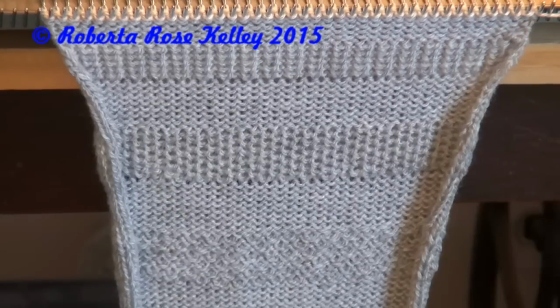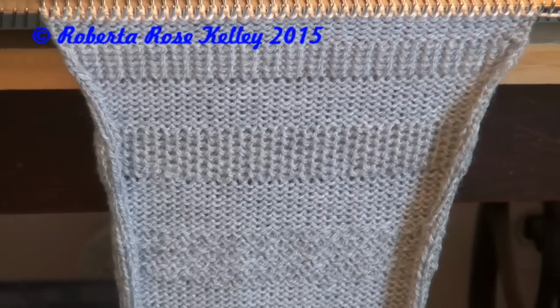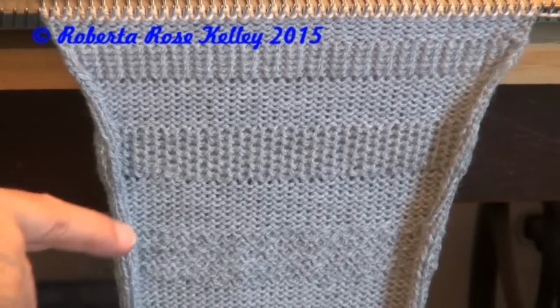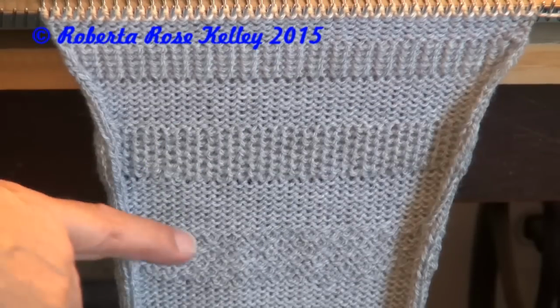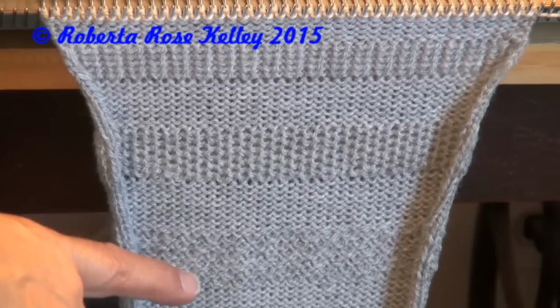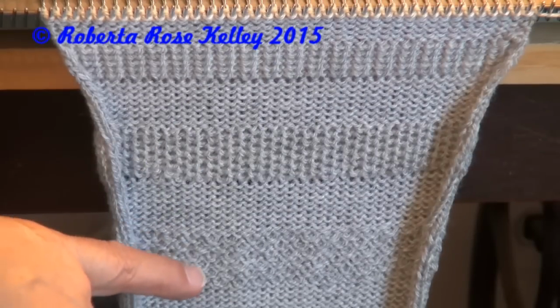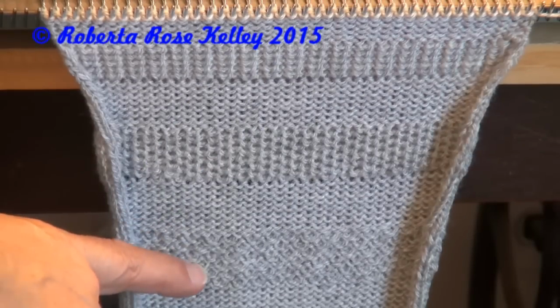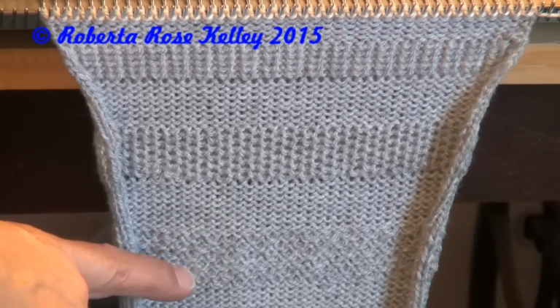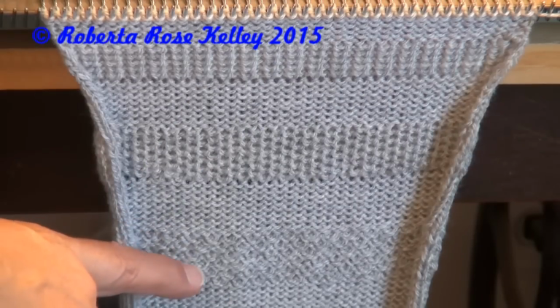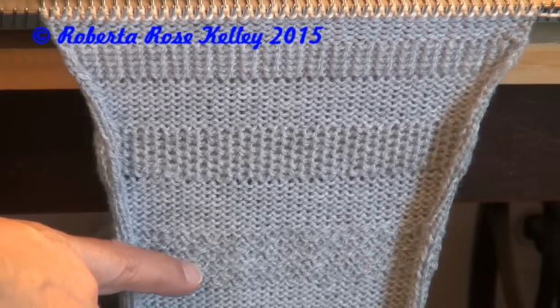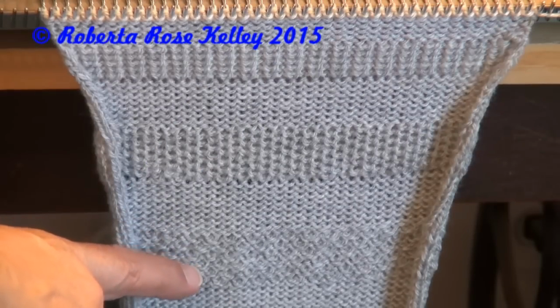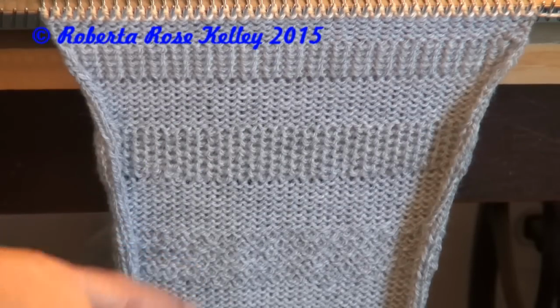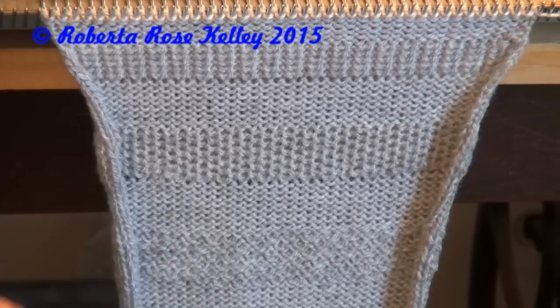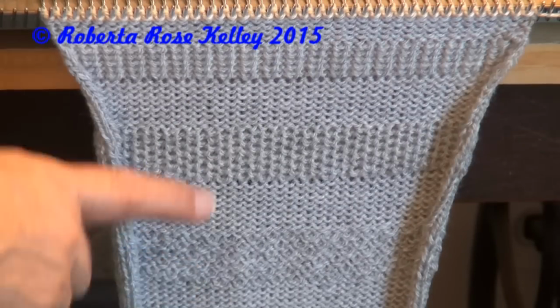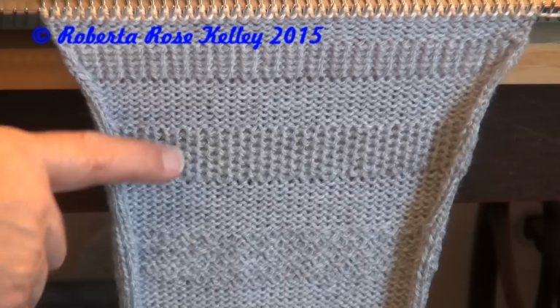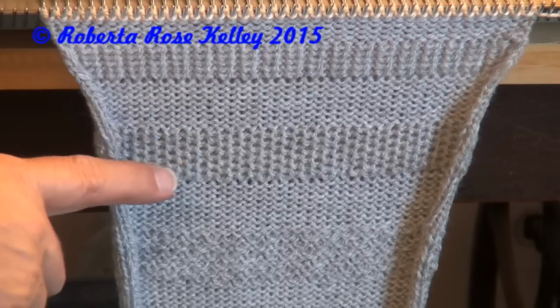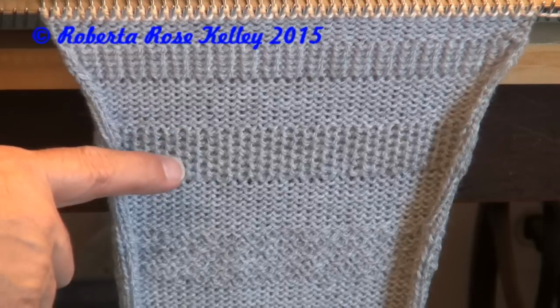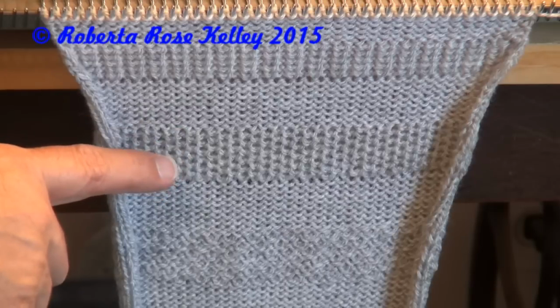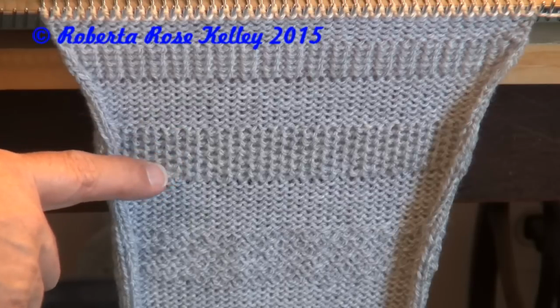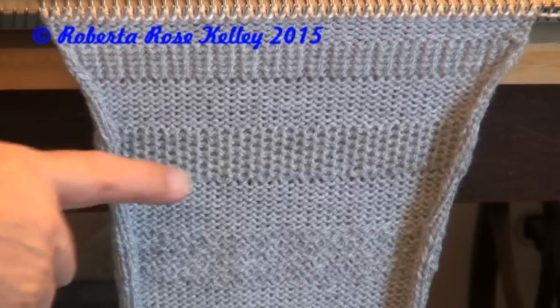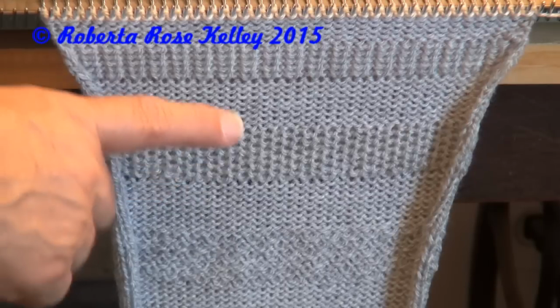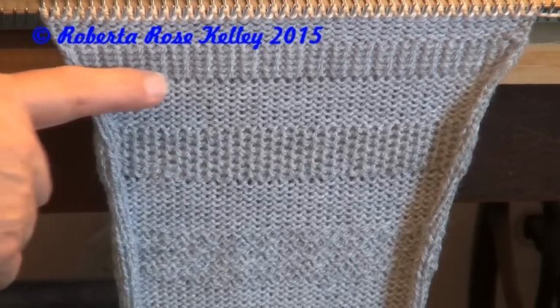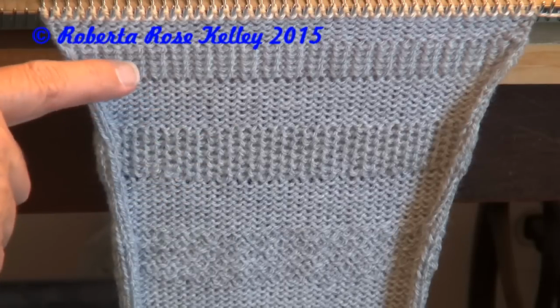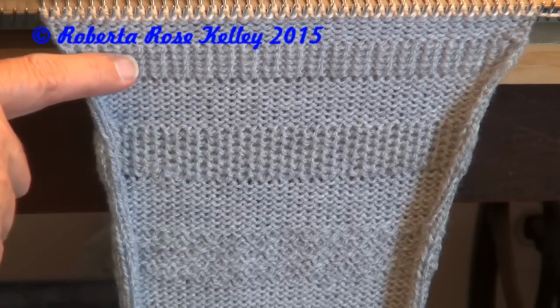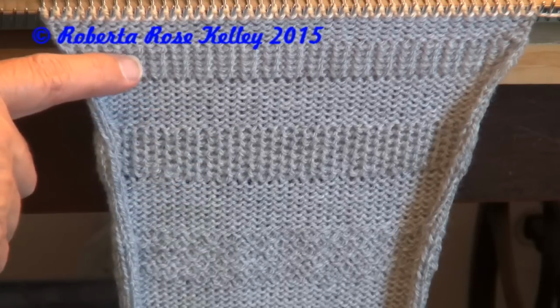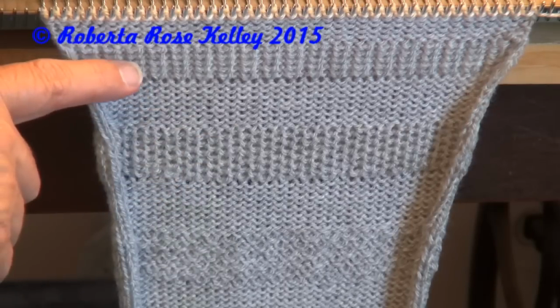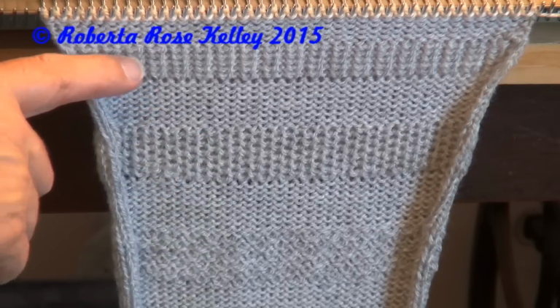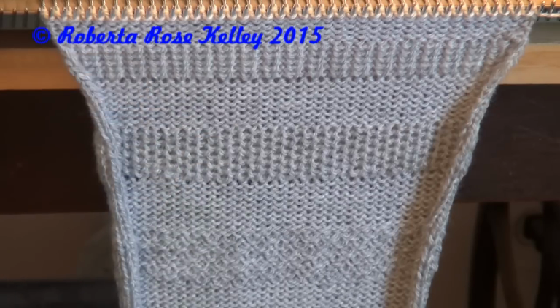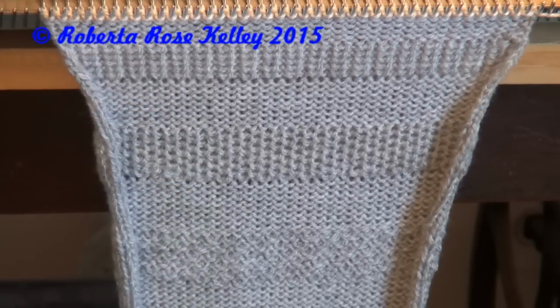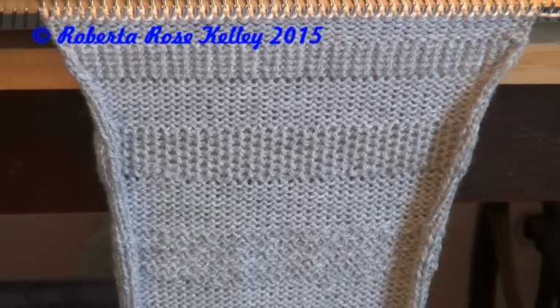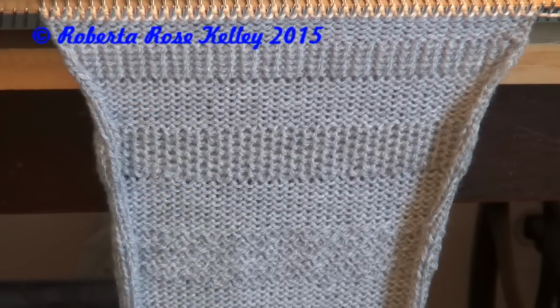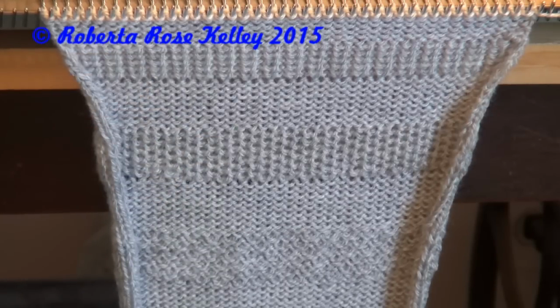So there is the partial tuck, there is the full tuck, and this is the tuck and hold.